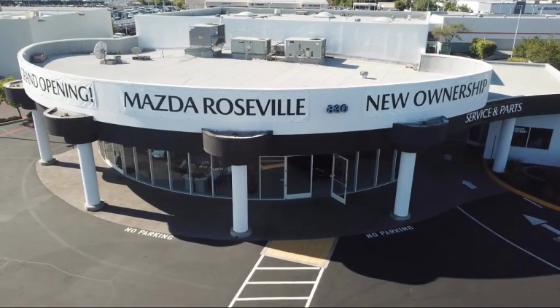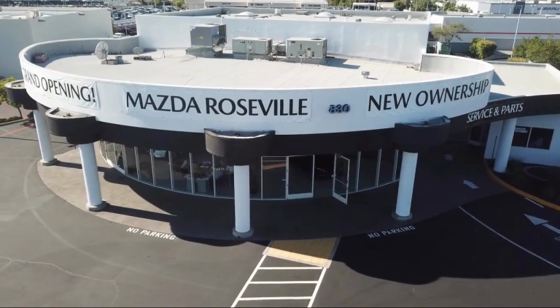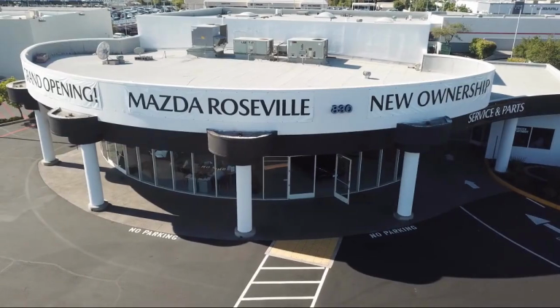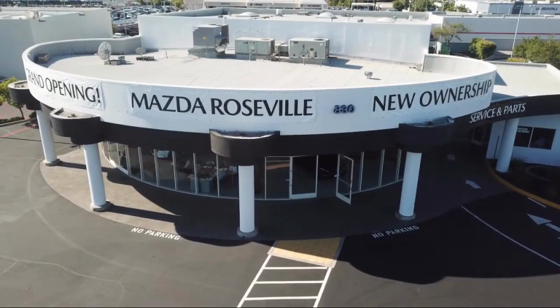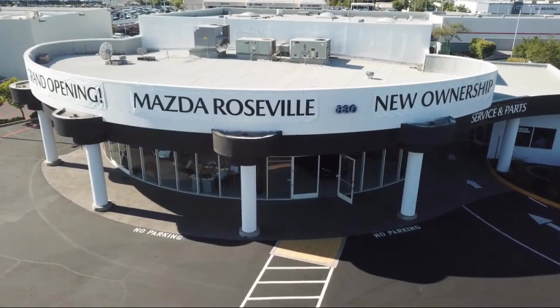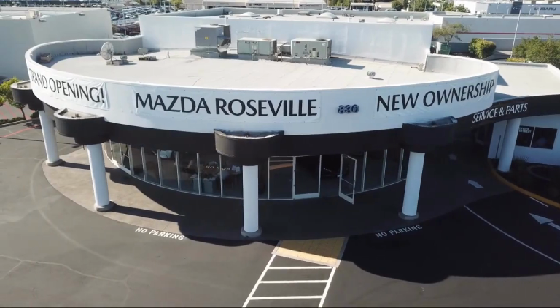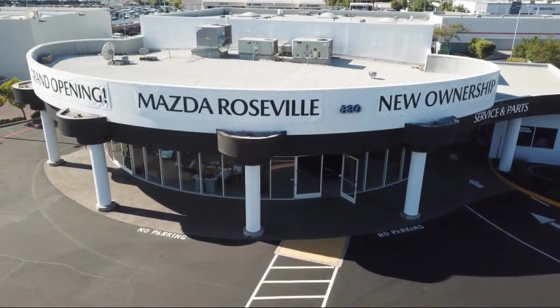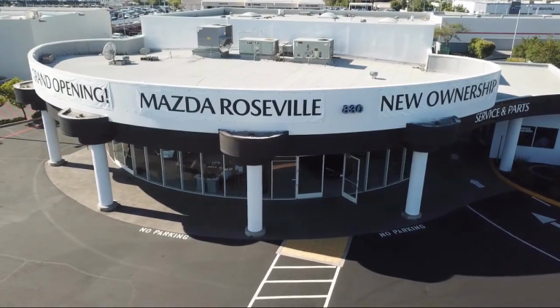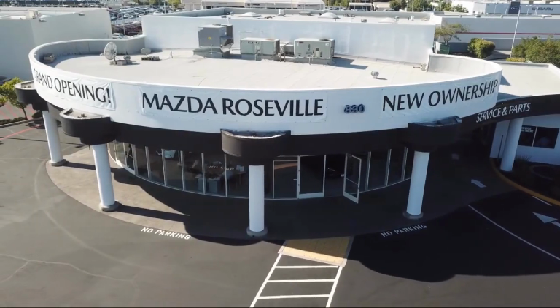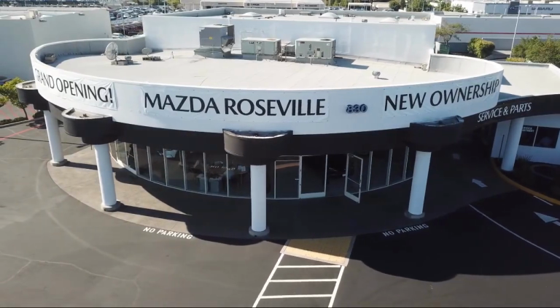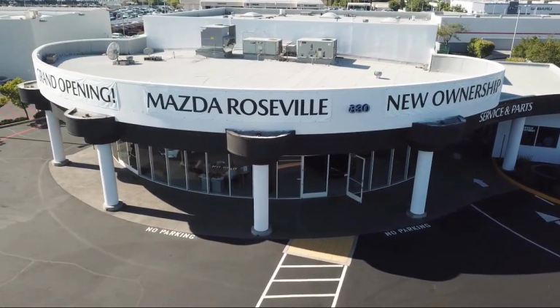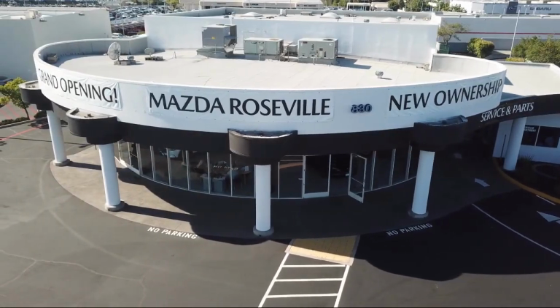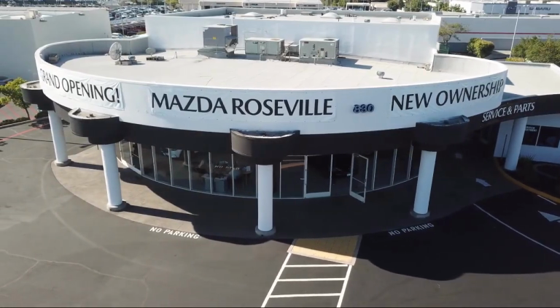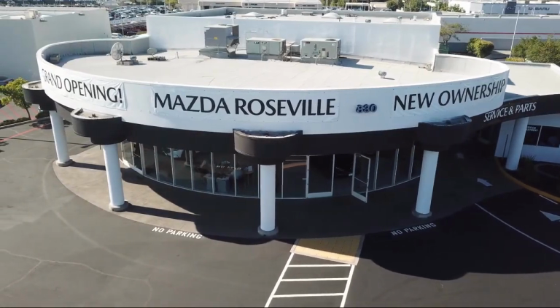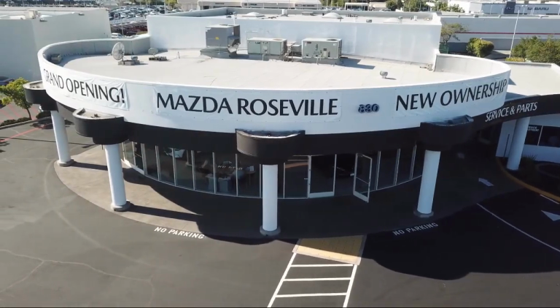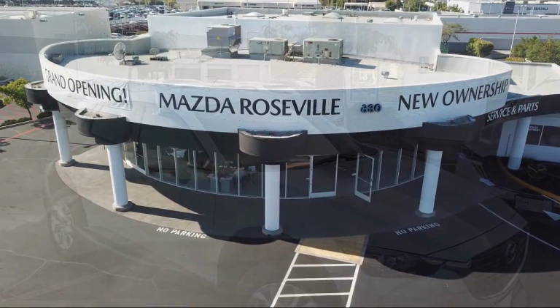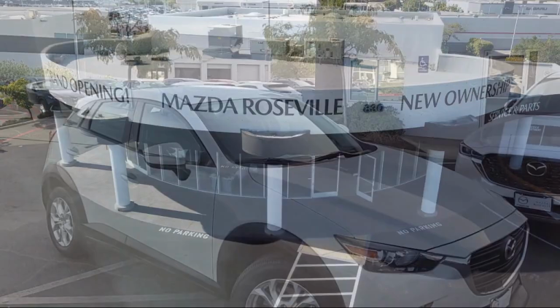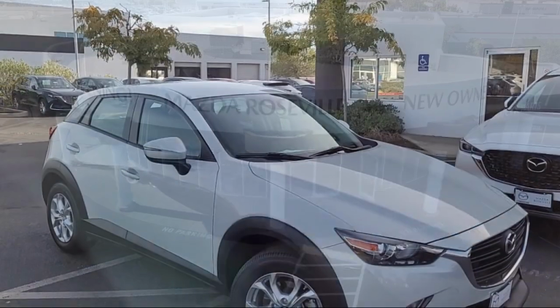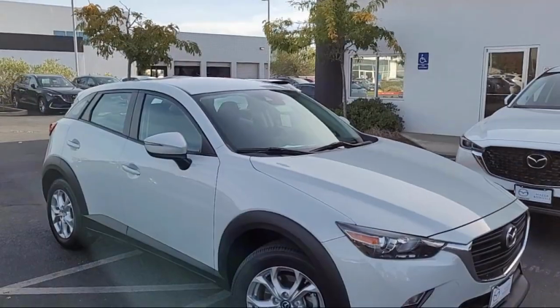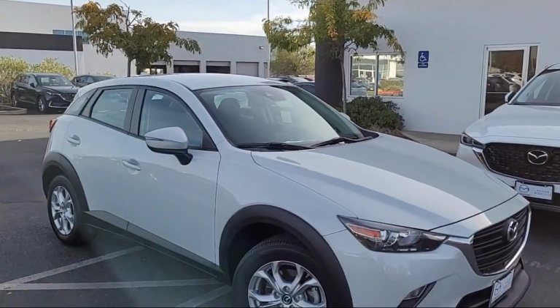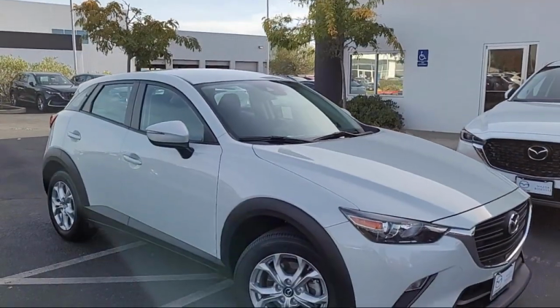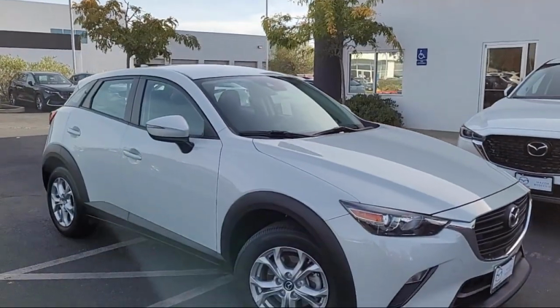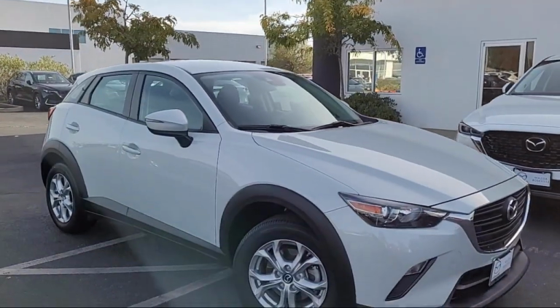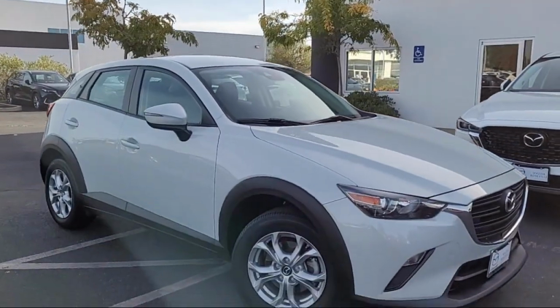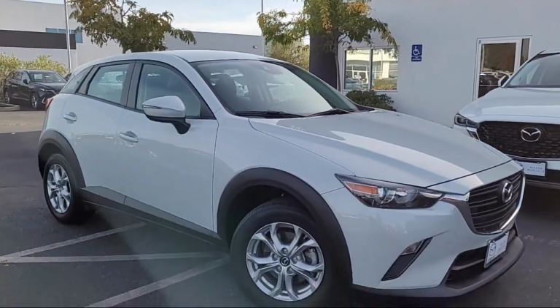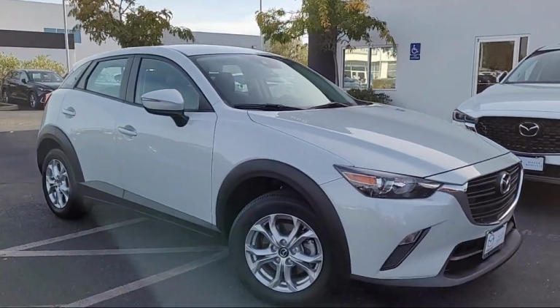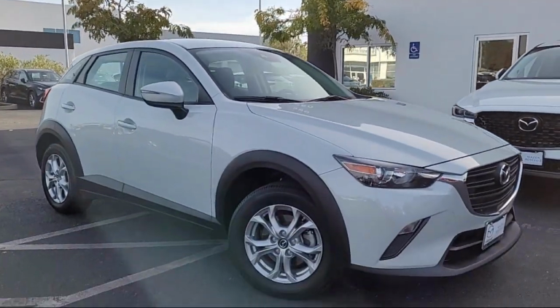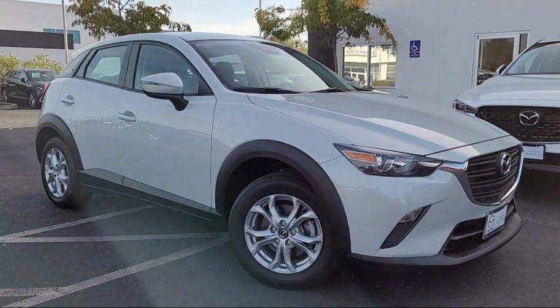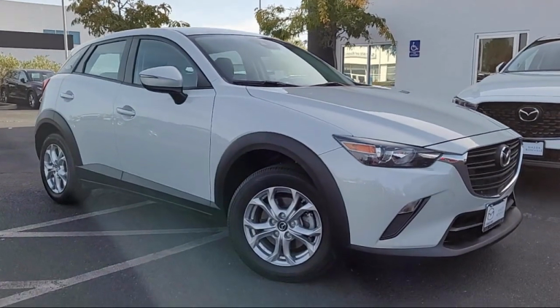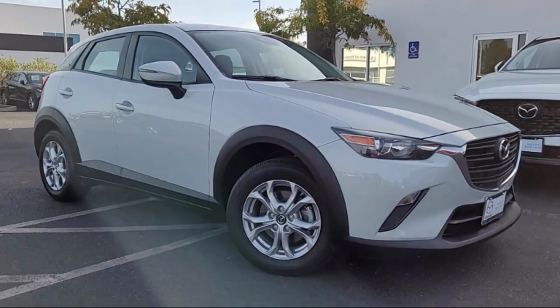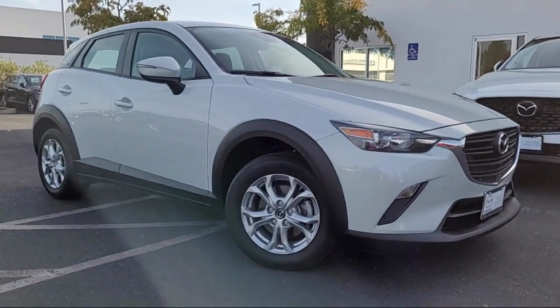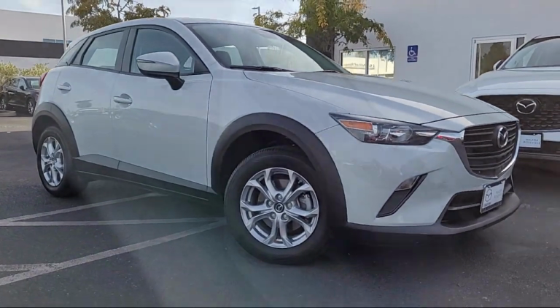Welcome to Mazda Roseville, and here's a look at another one of our great vehicles from our inventory.